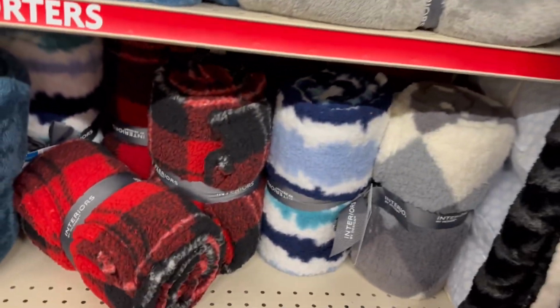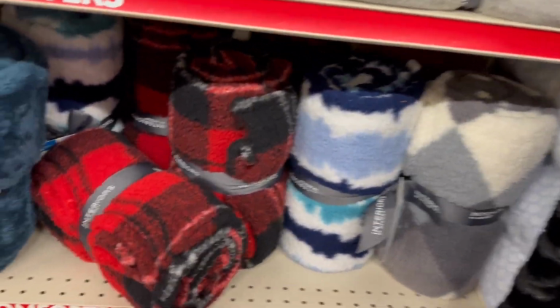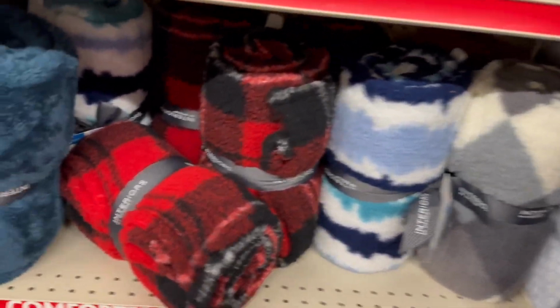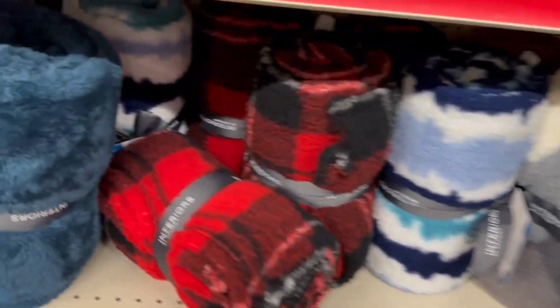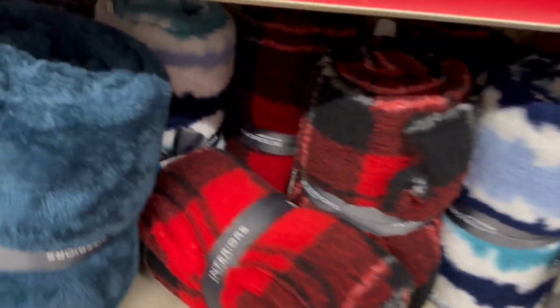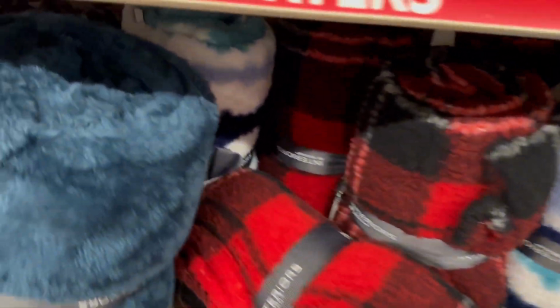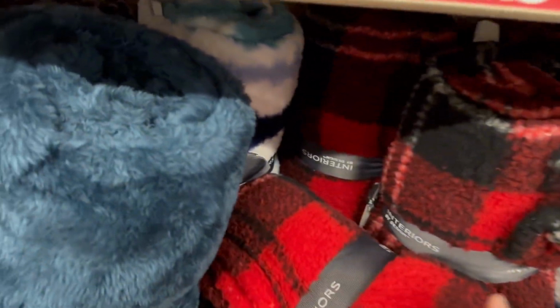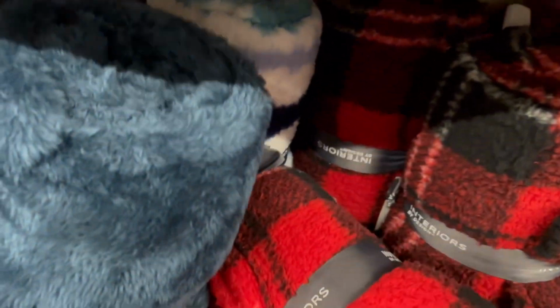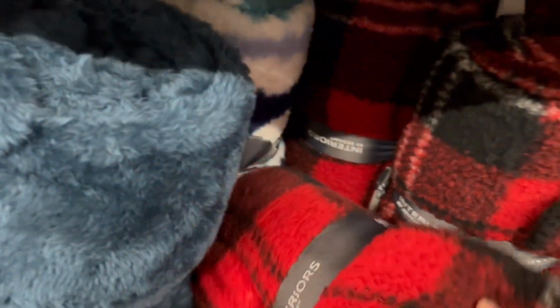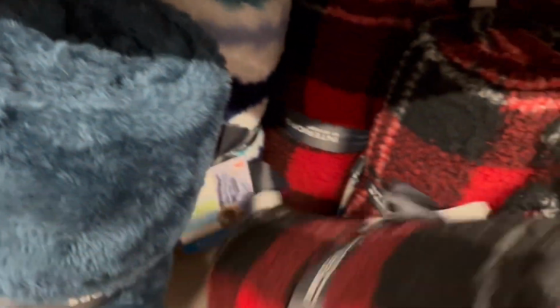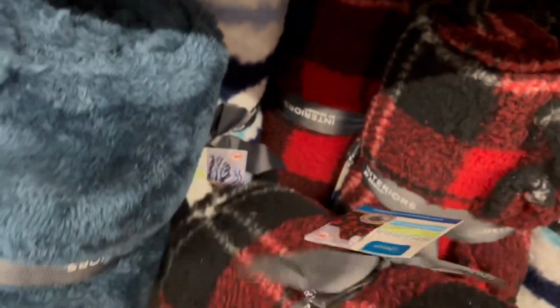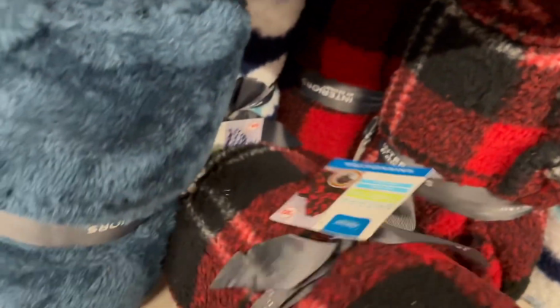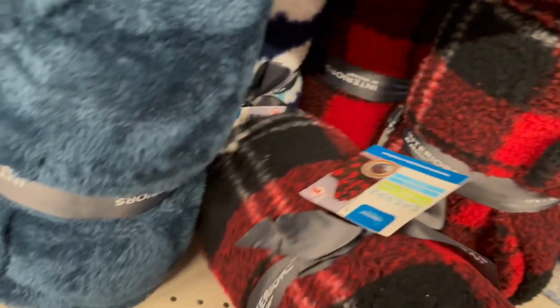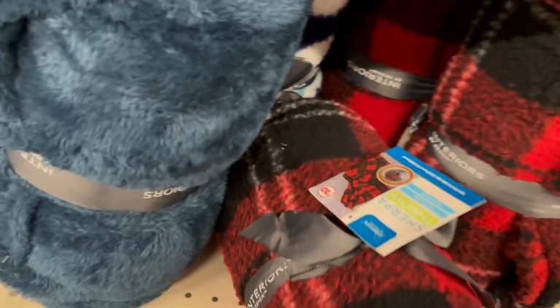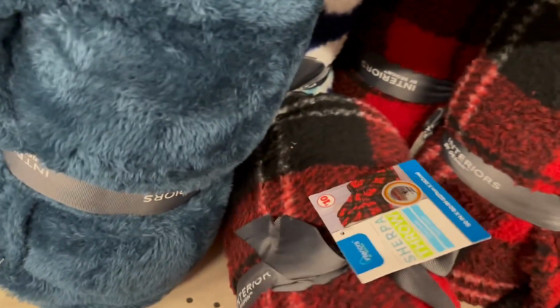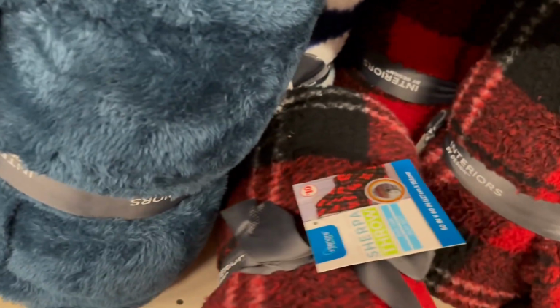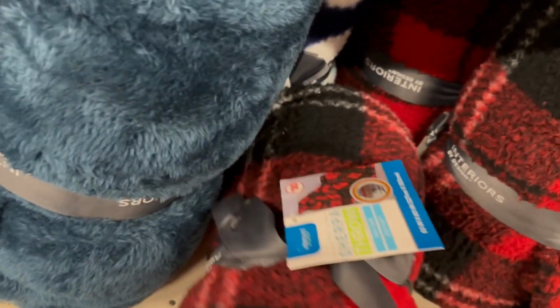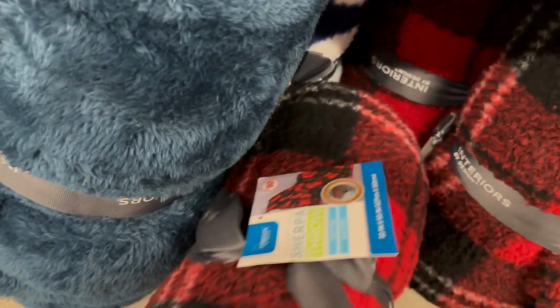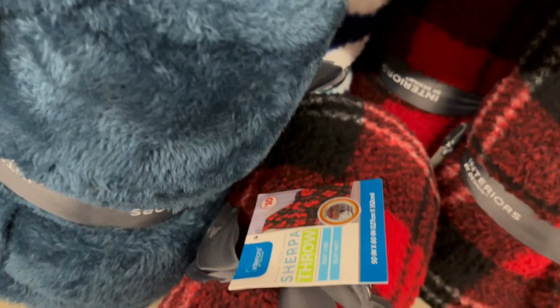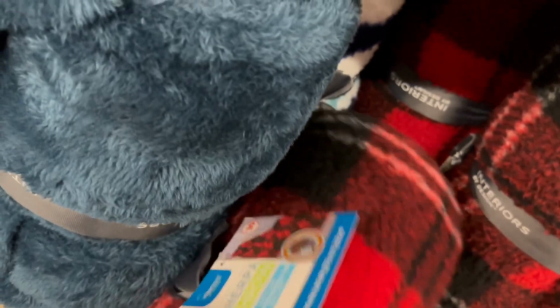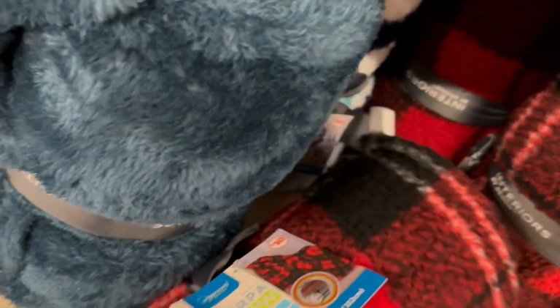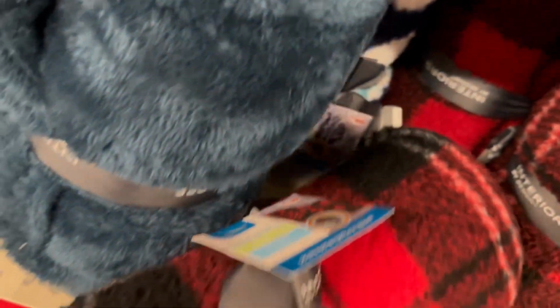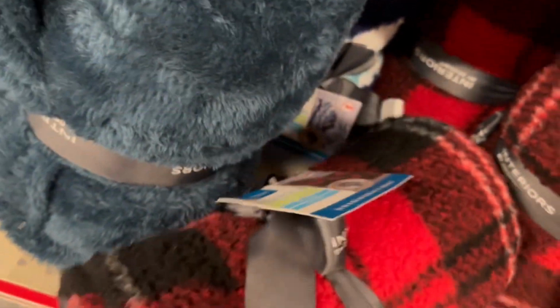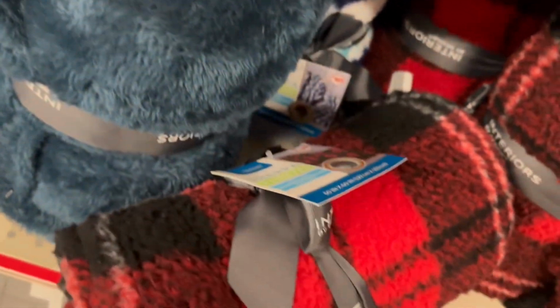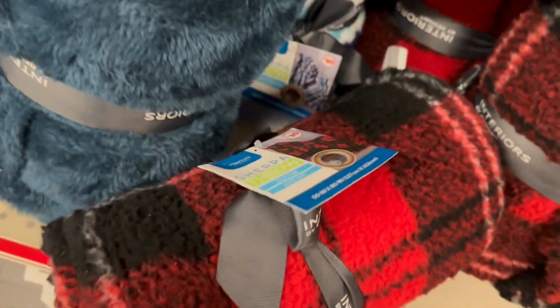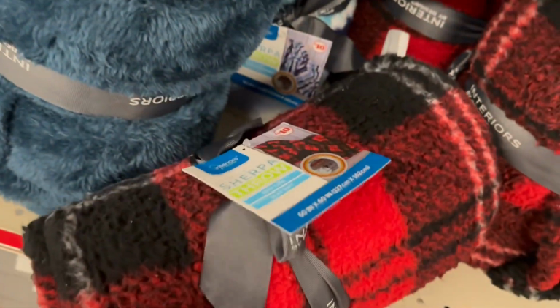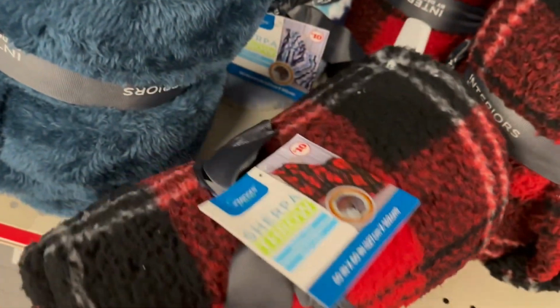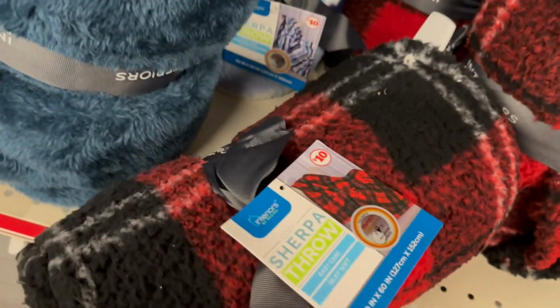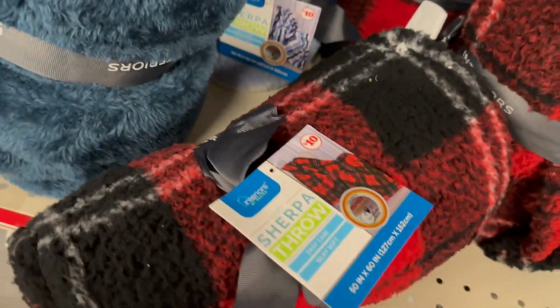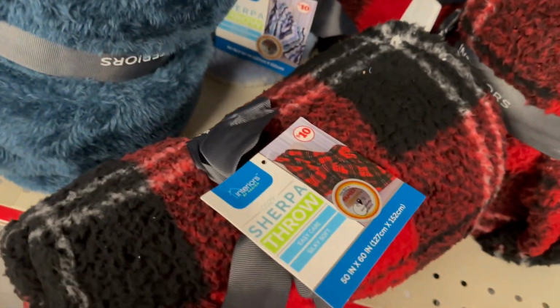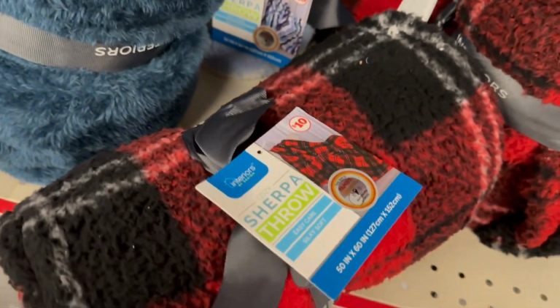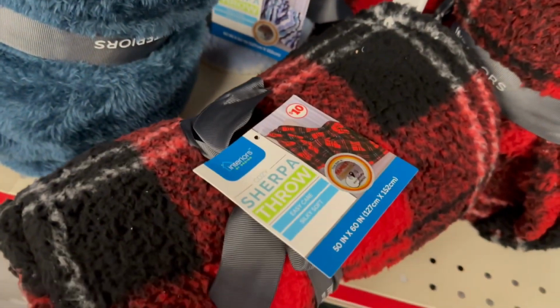So here's some more comforters — these are really pretty. These are $10 and so soft.